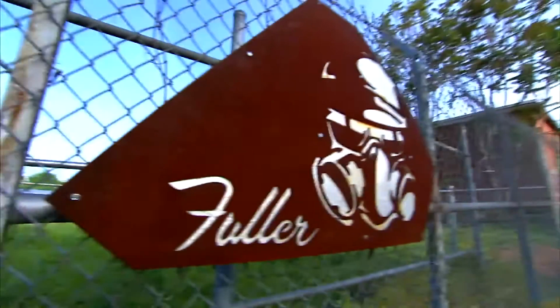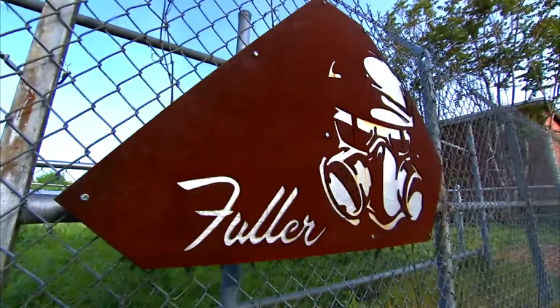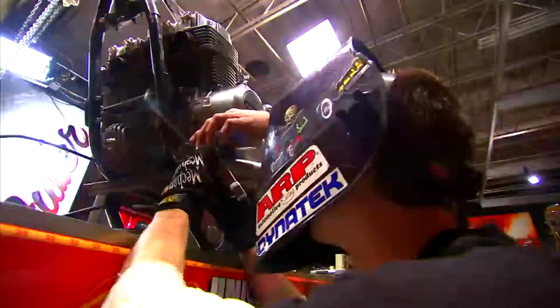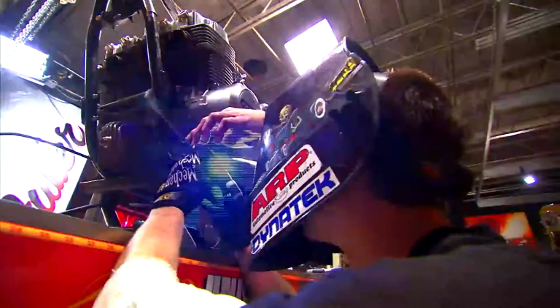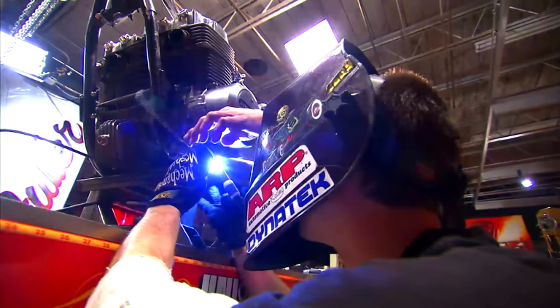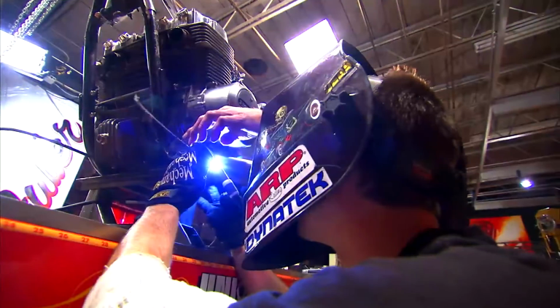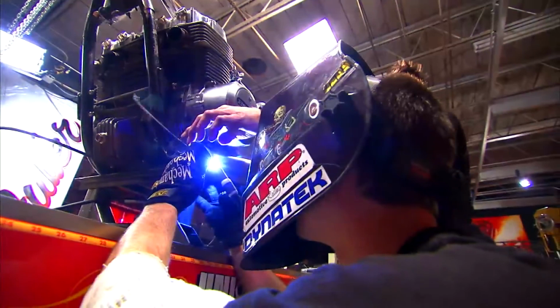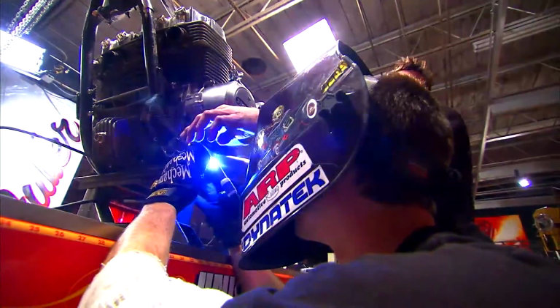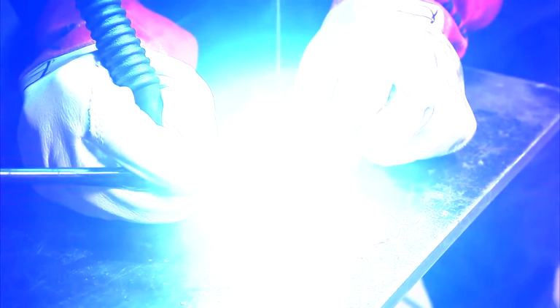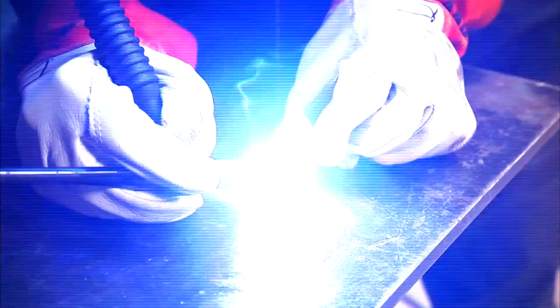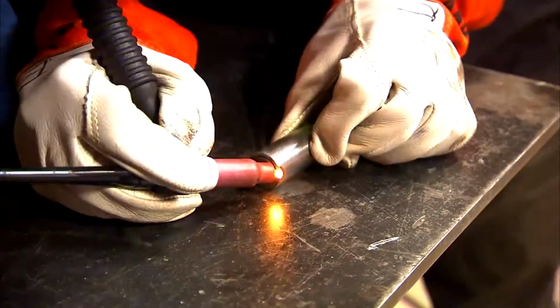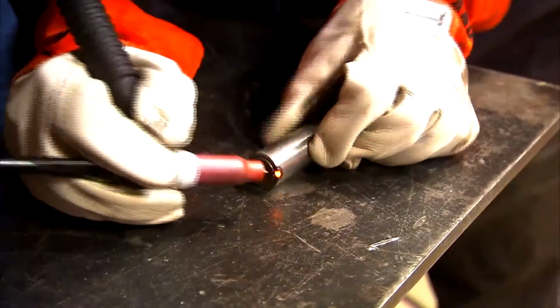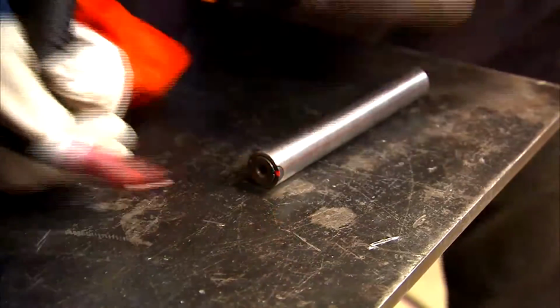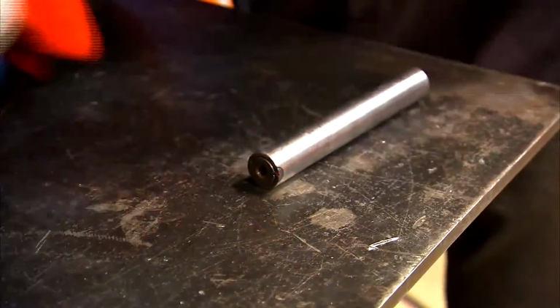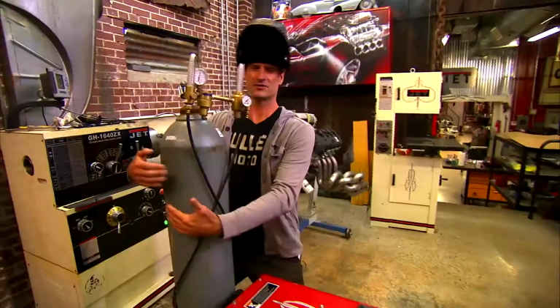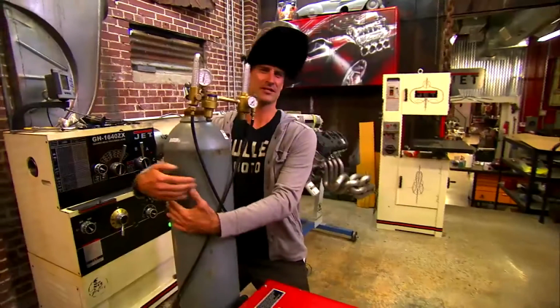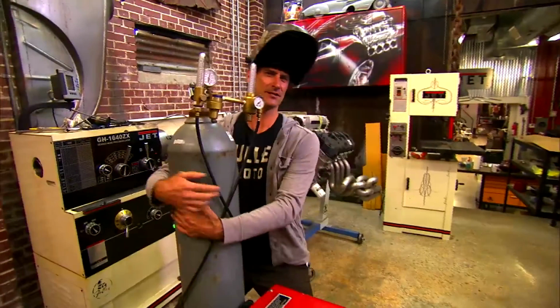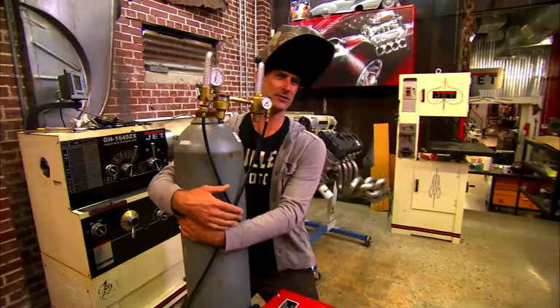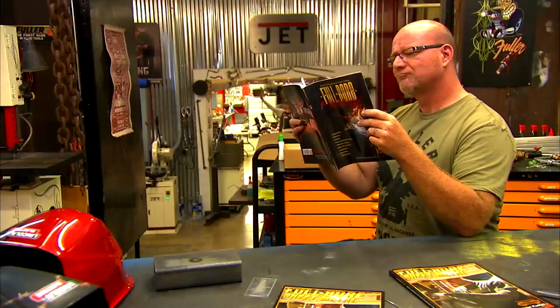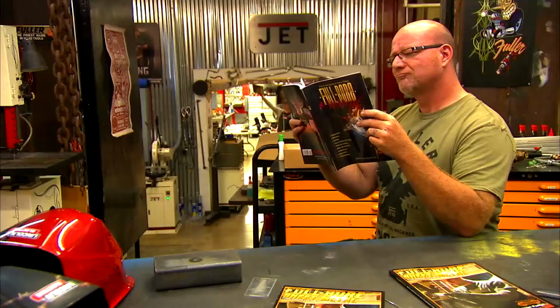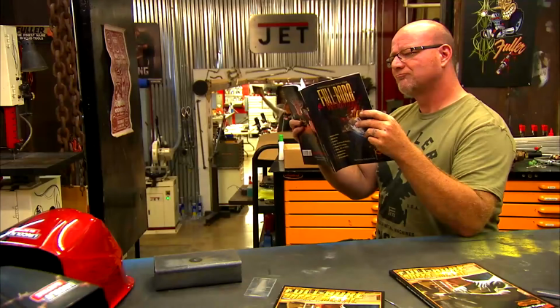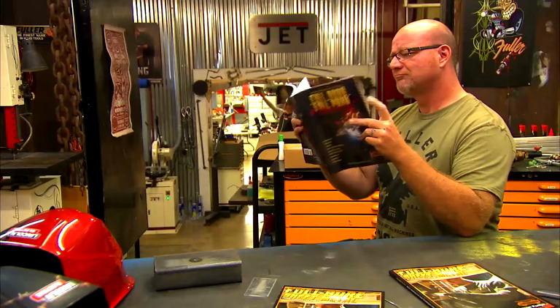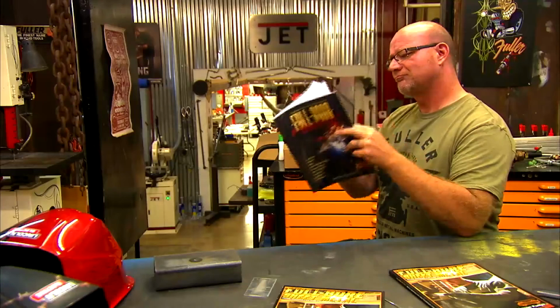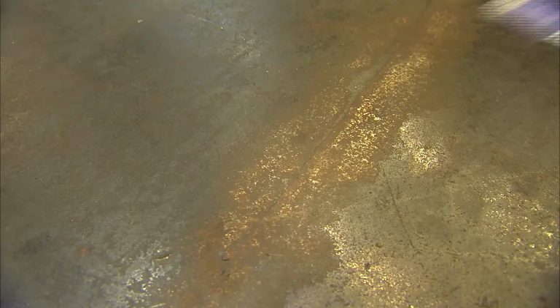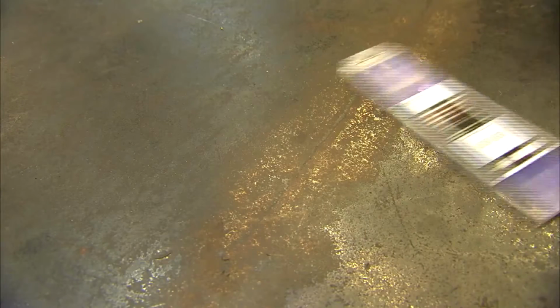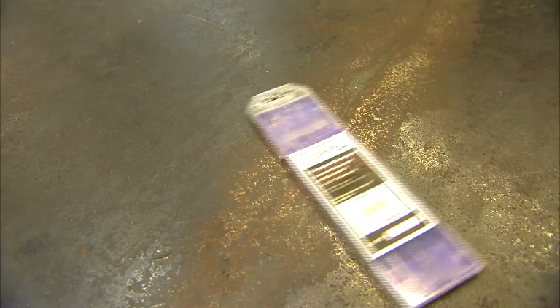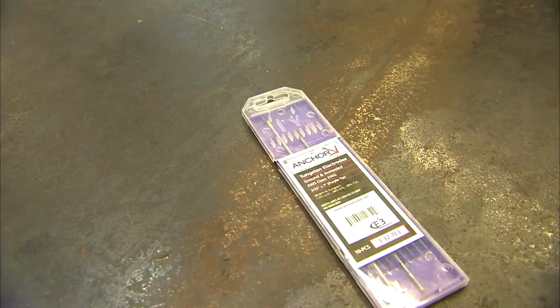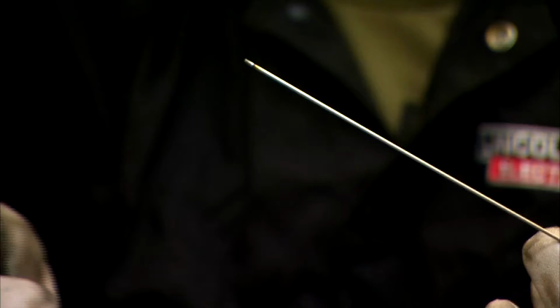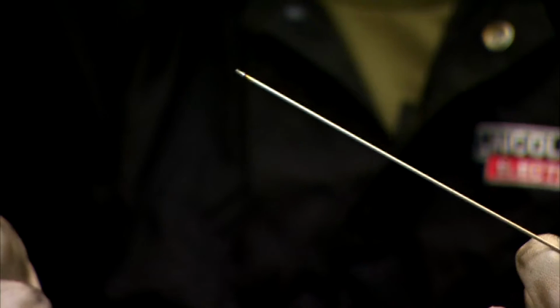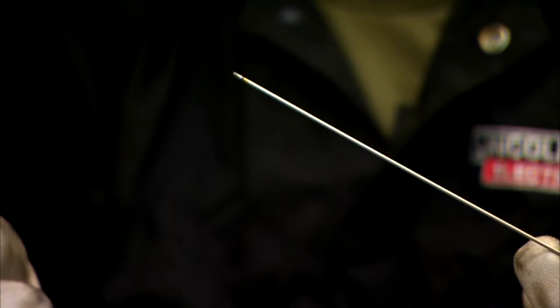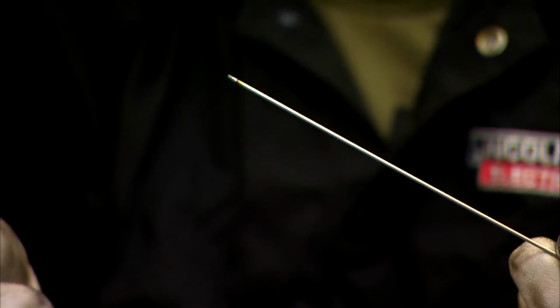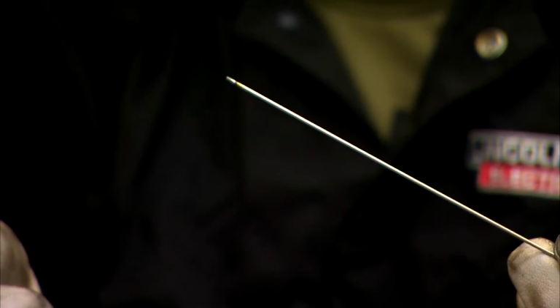On this episode of Full Boar, Brian Fuller and Mark Prosser discuss tips for tungsten.